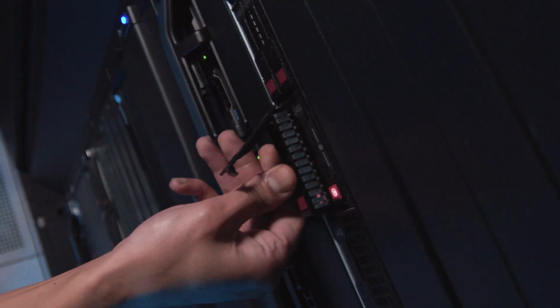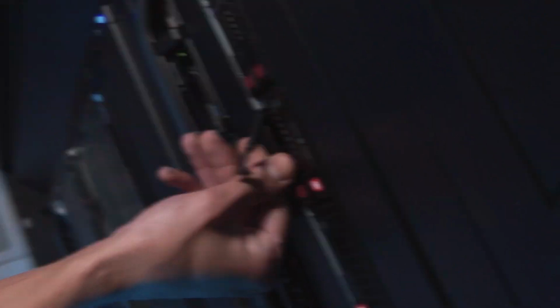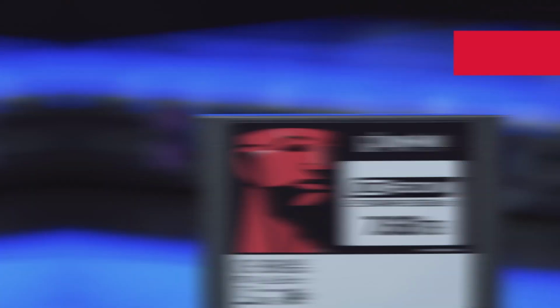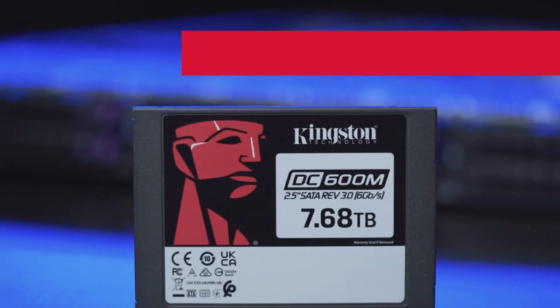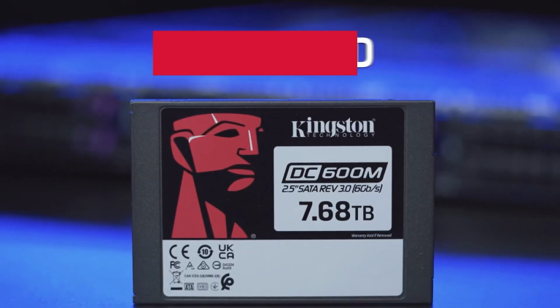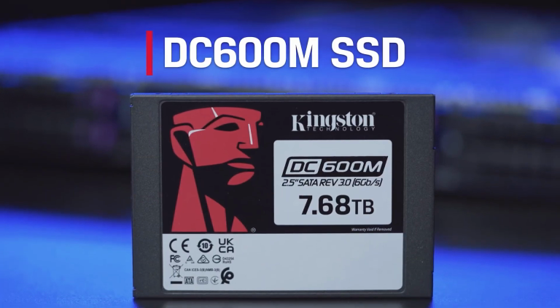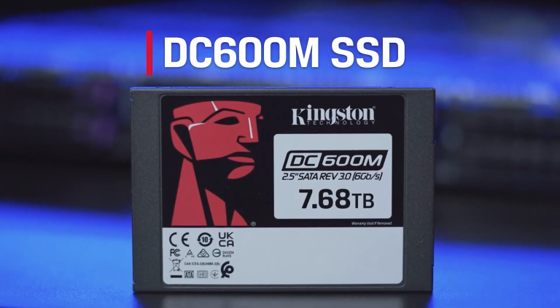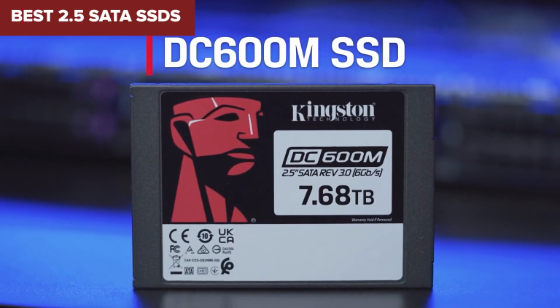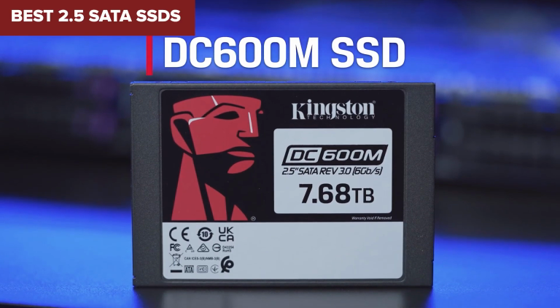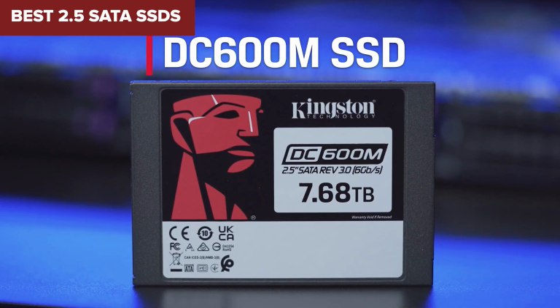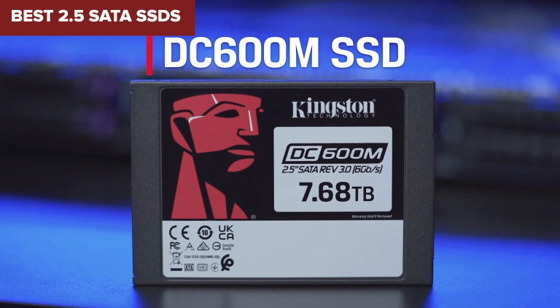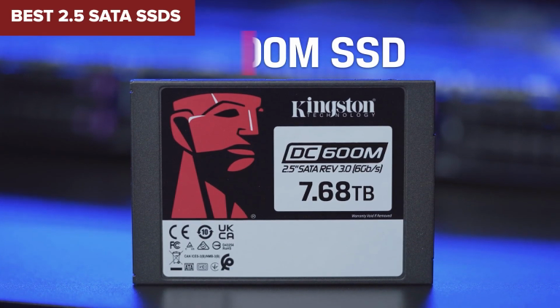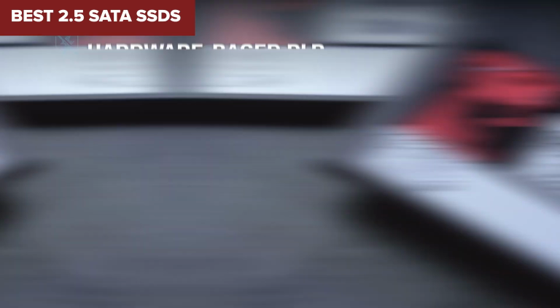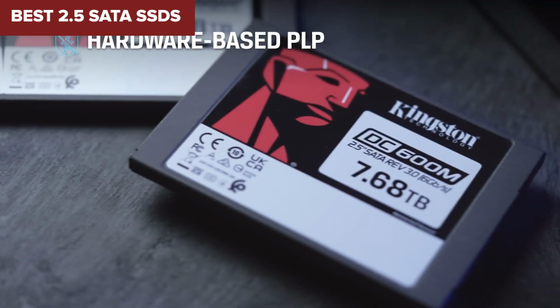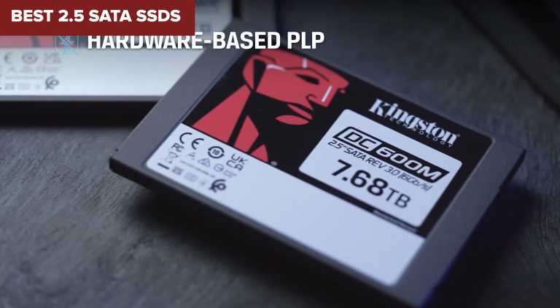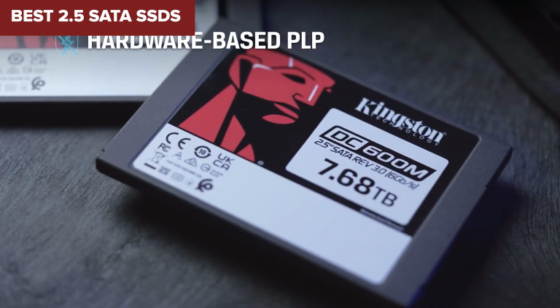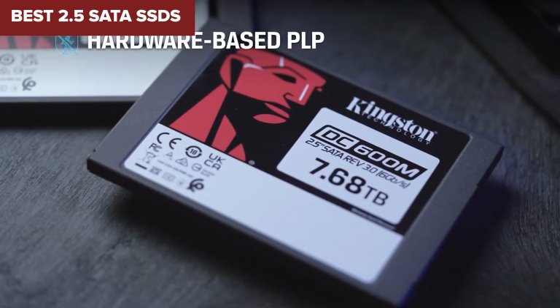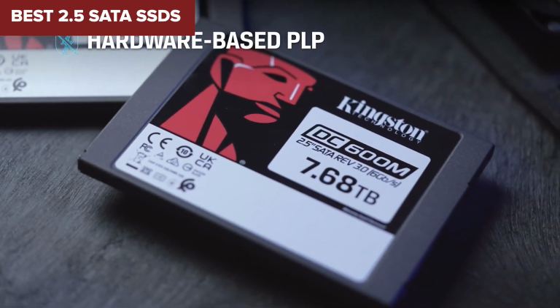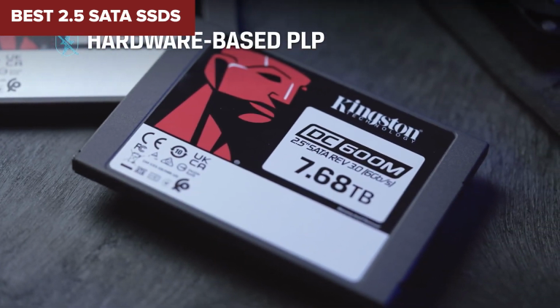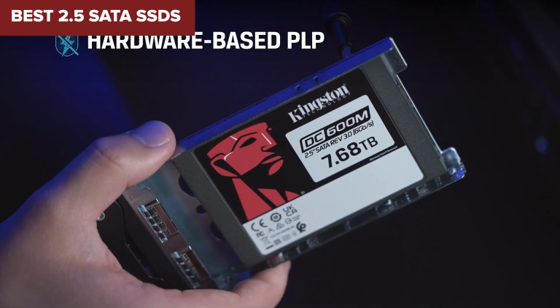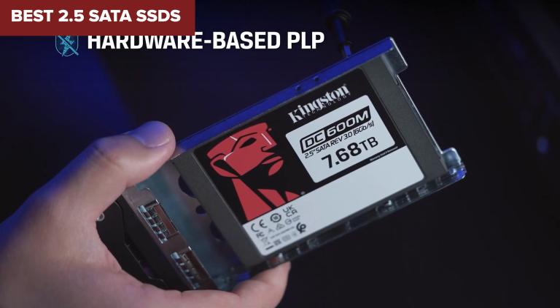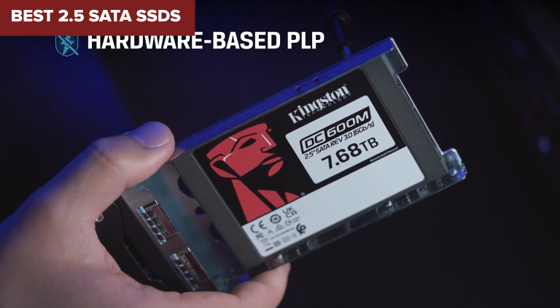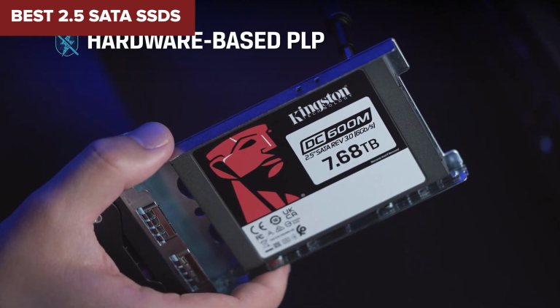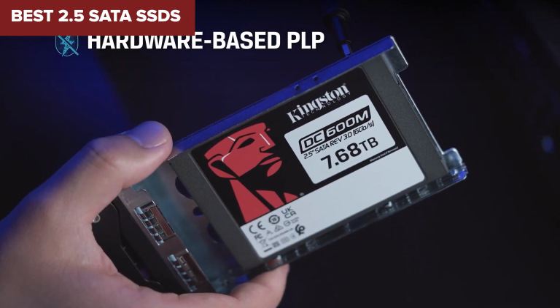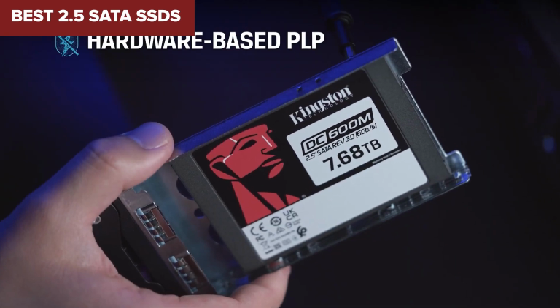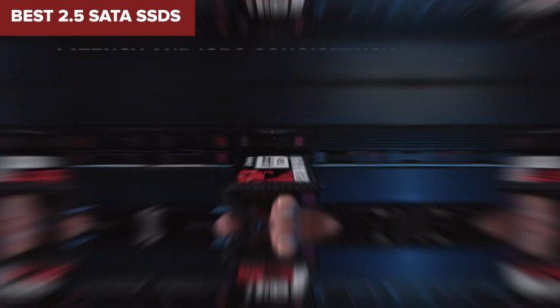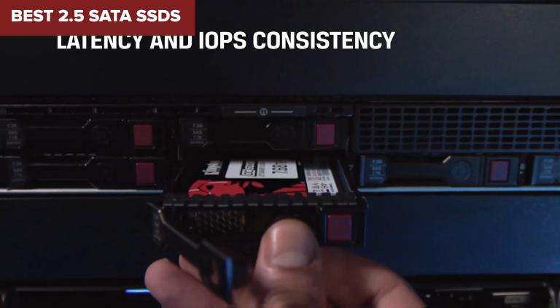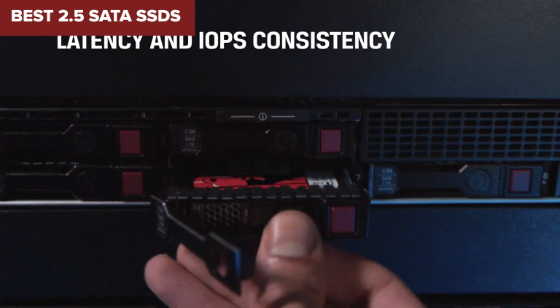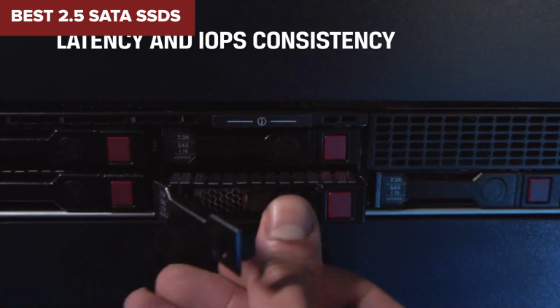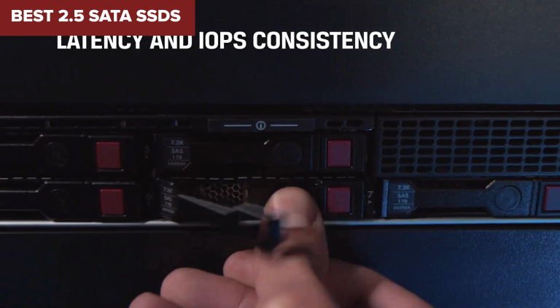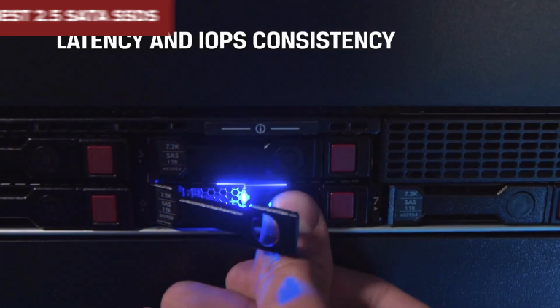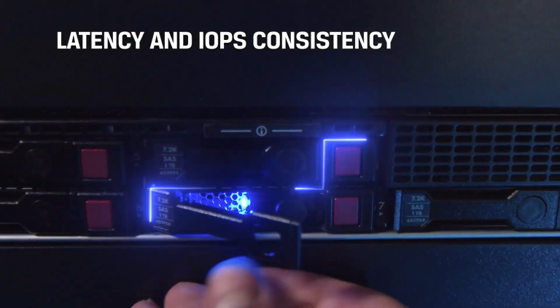Welcome to Device Lab. Today we'll be examining the best 2.5-inch SATA SSDs.